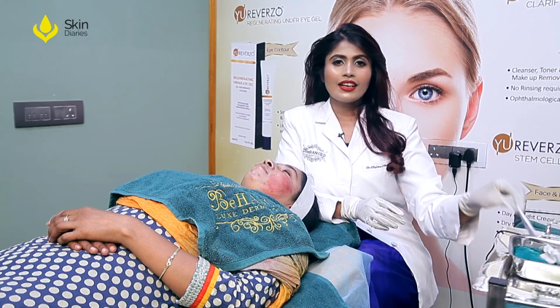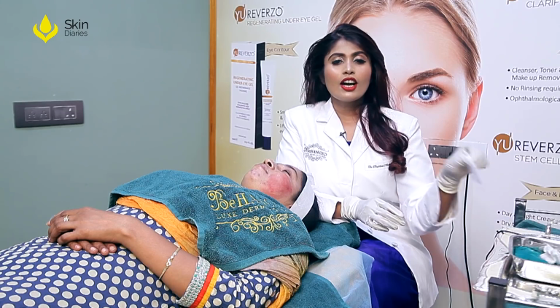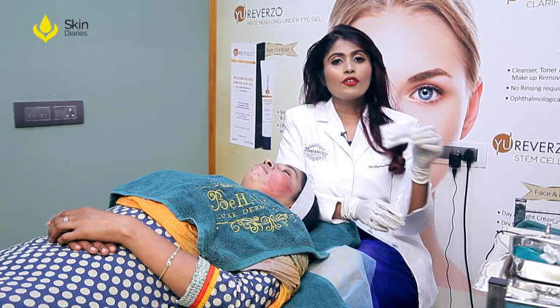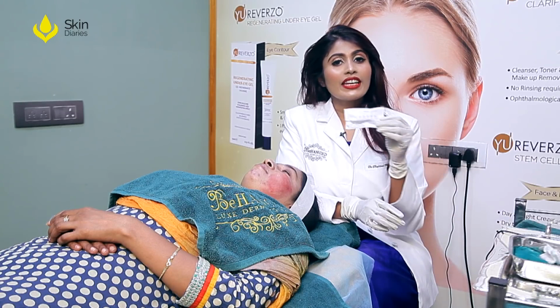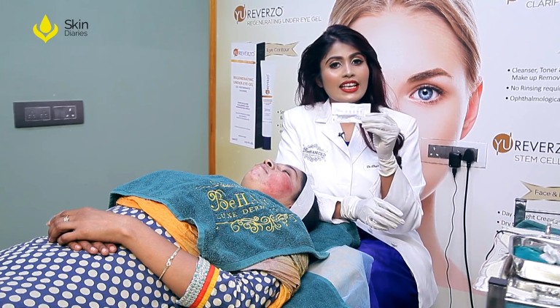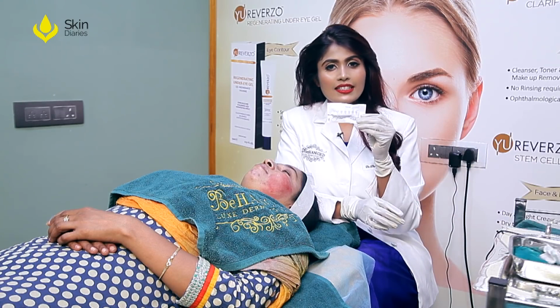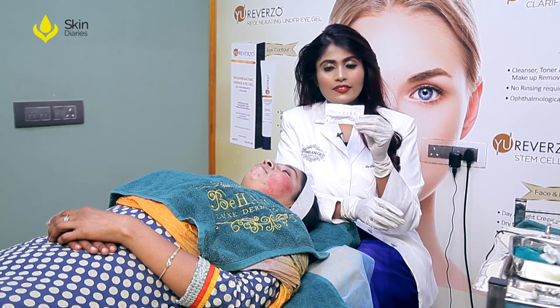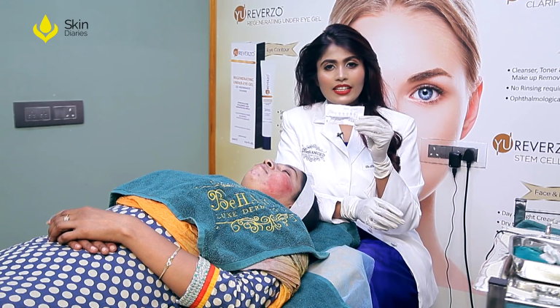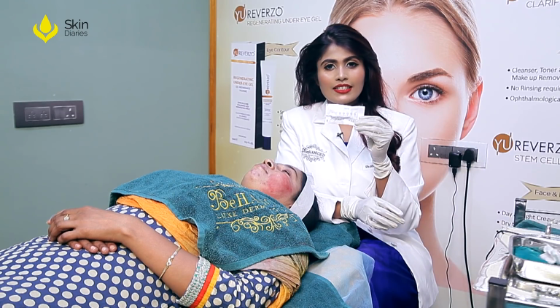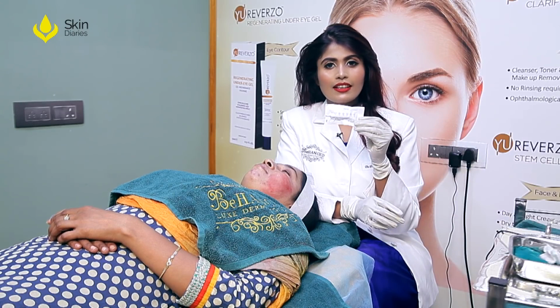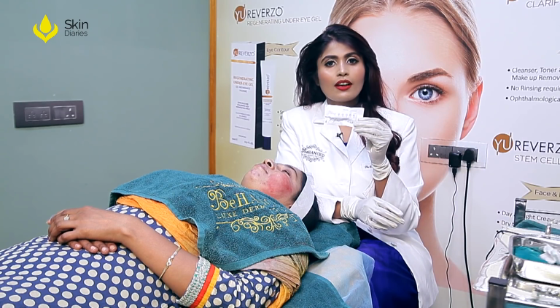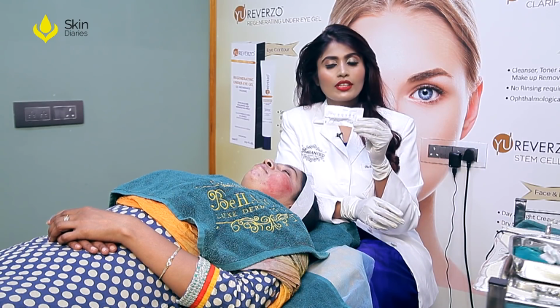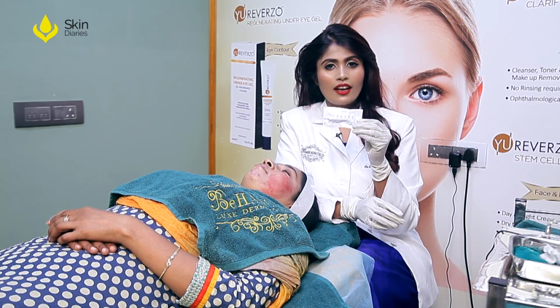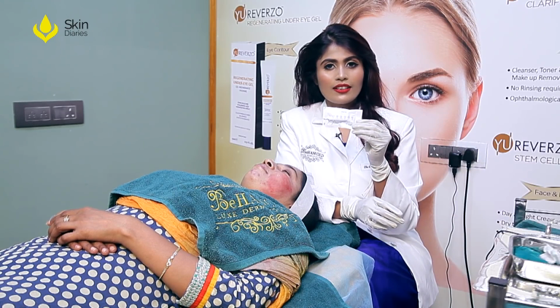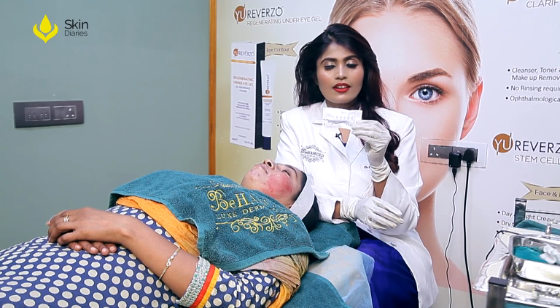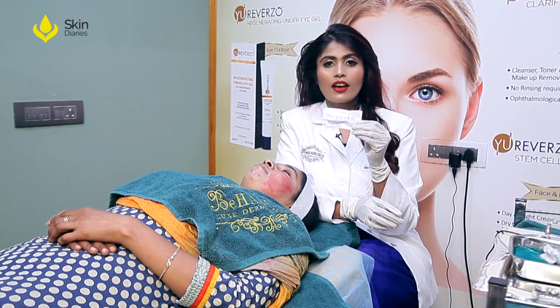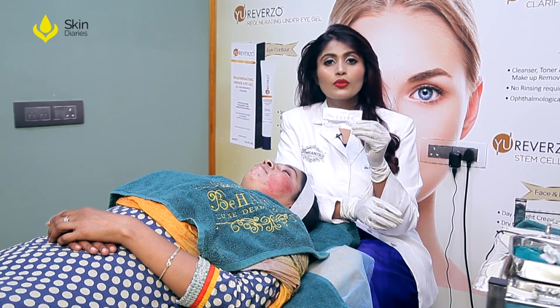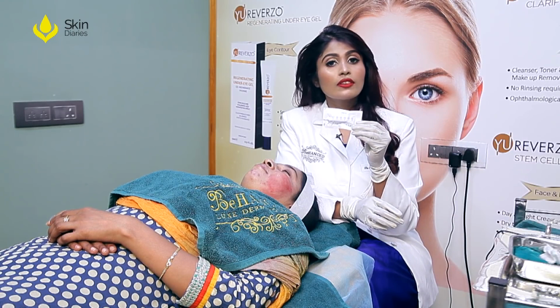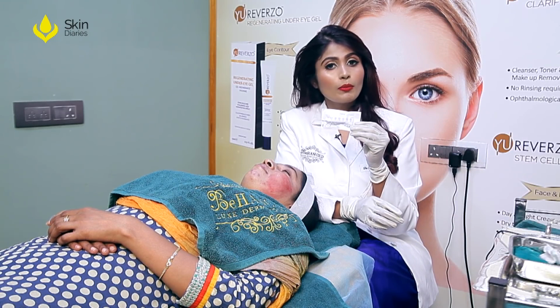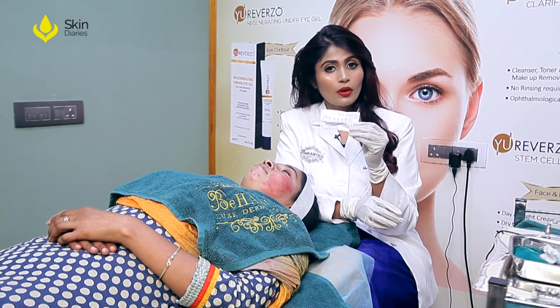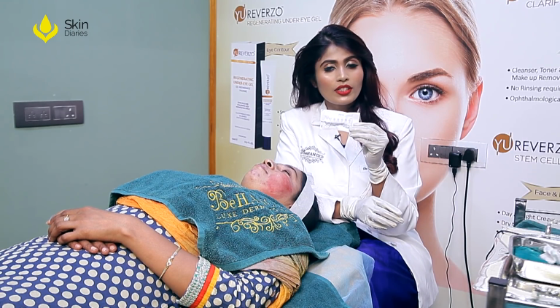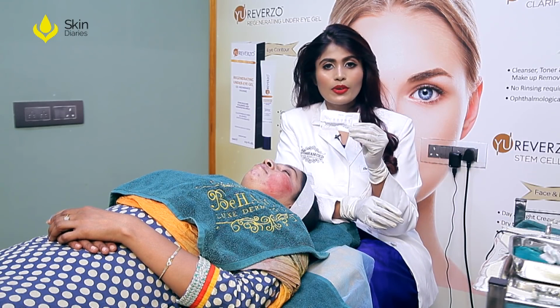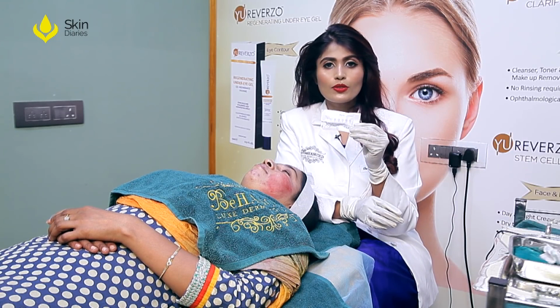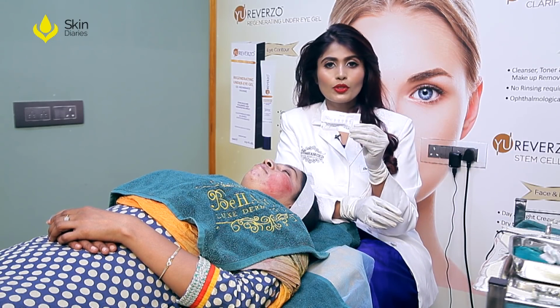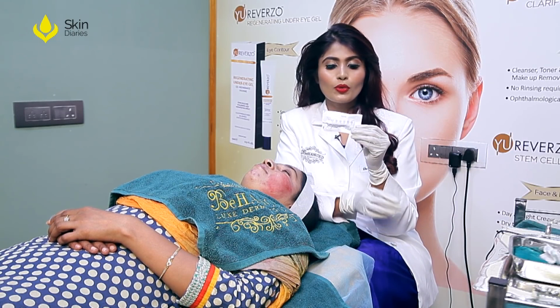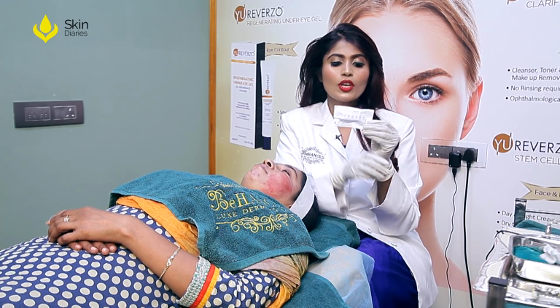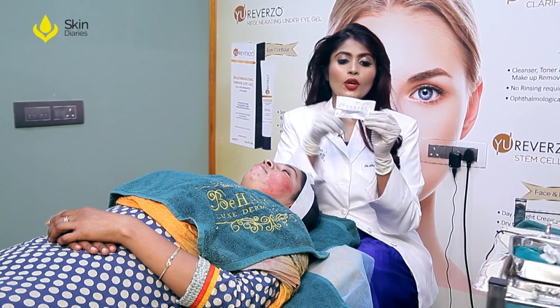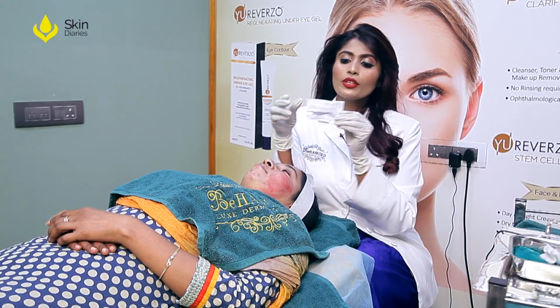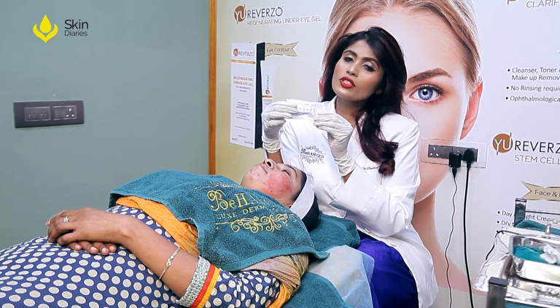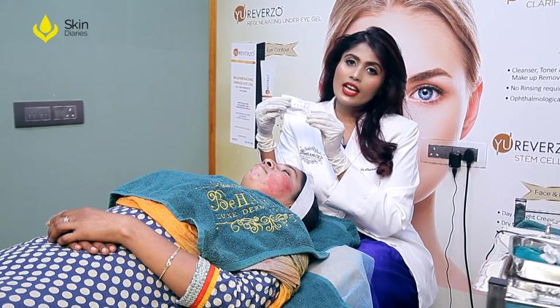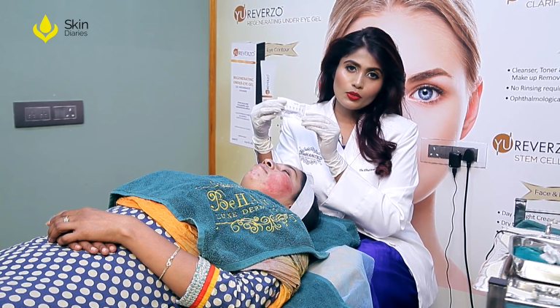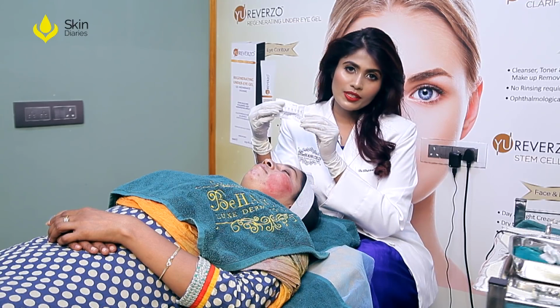For very sensitive areas like around the eyes, around the mouth, as well as on the nose, we use a nano tip.